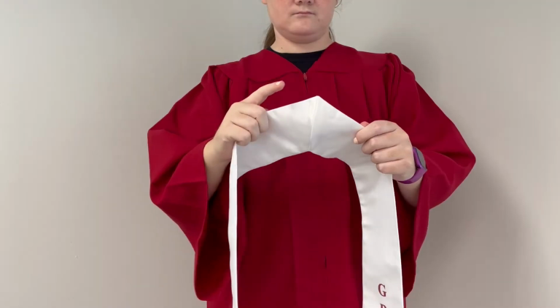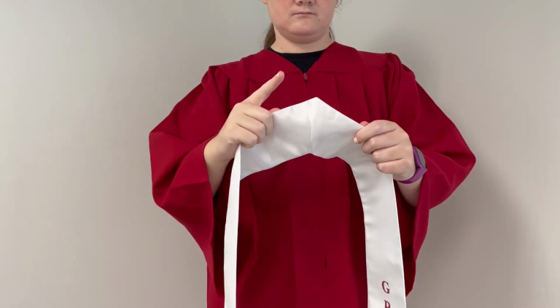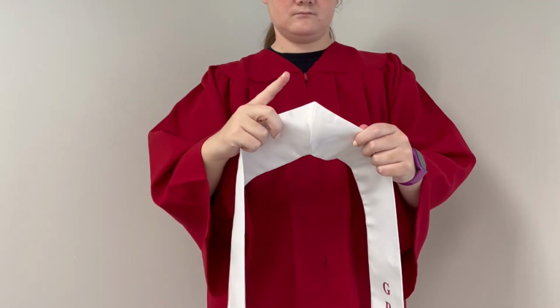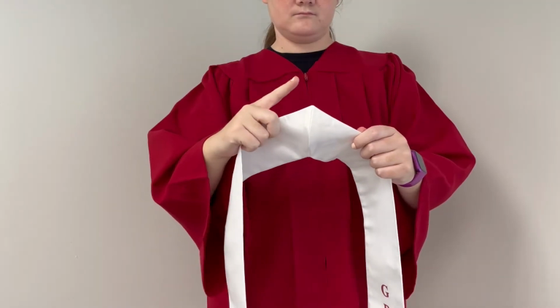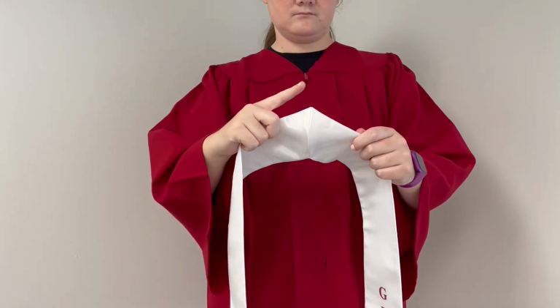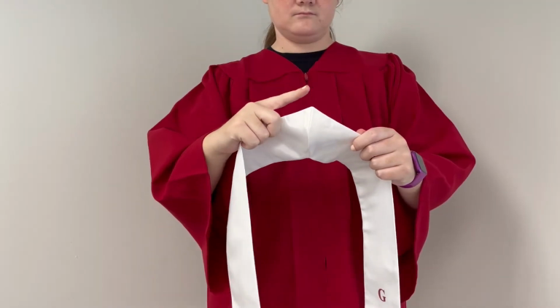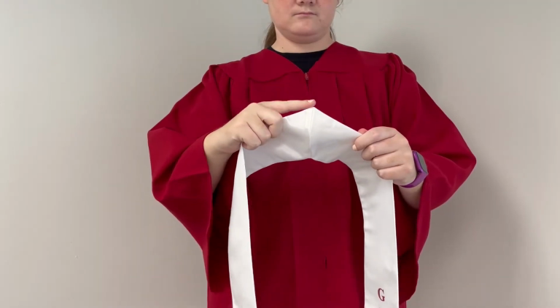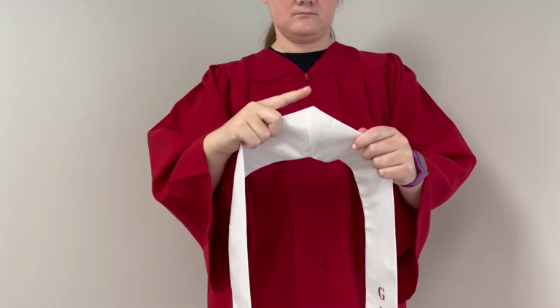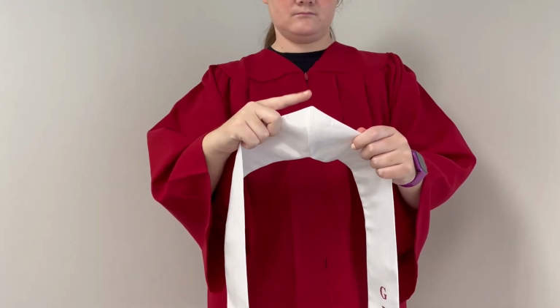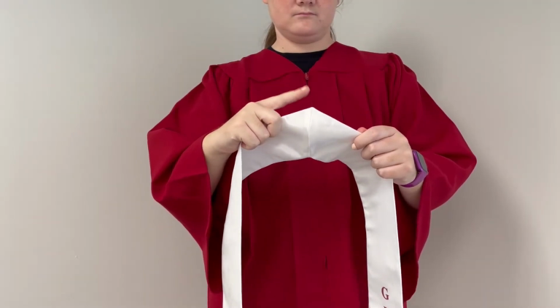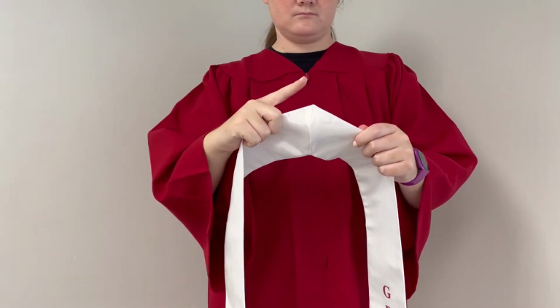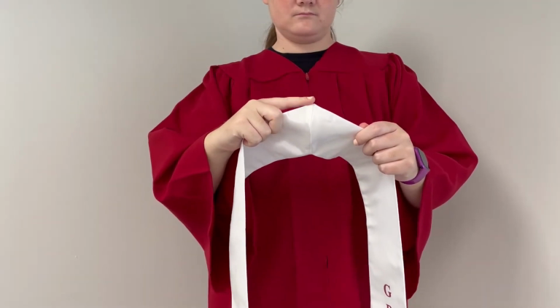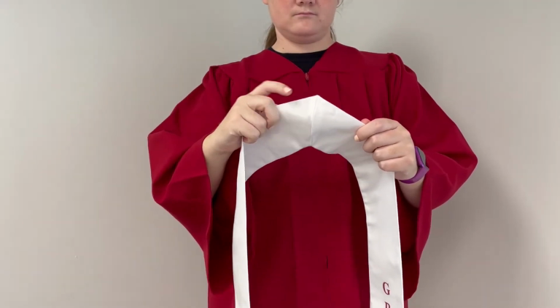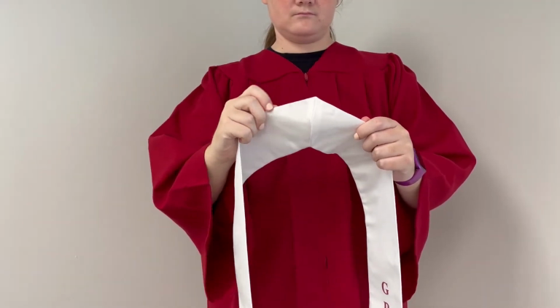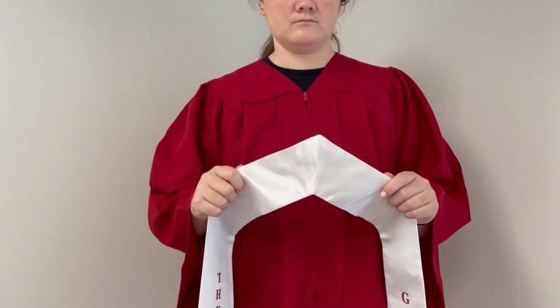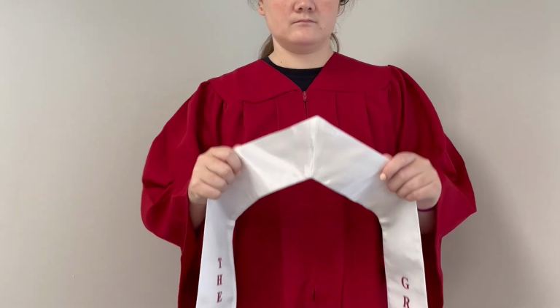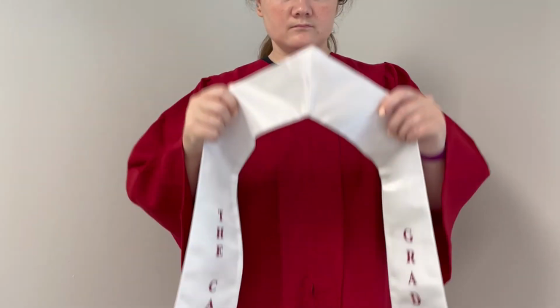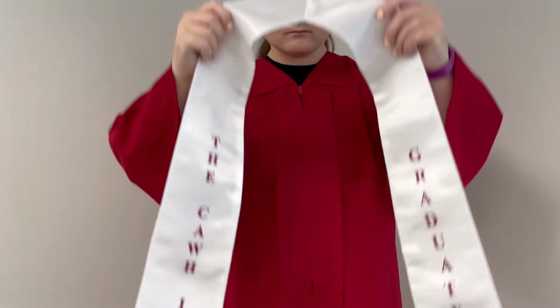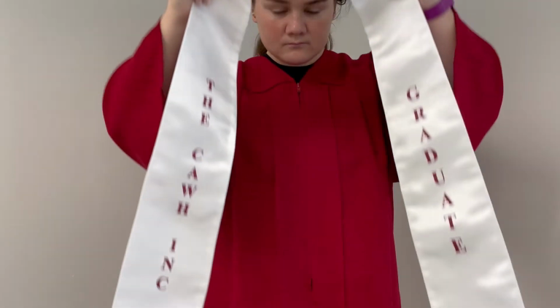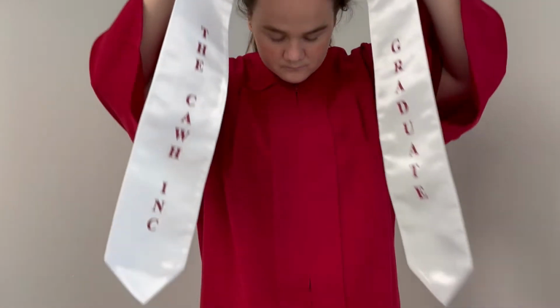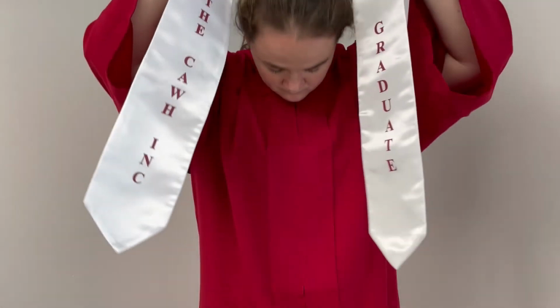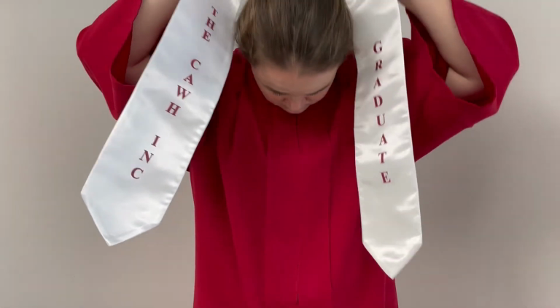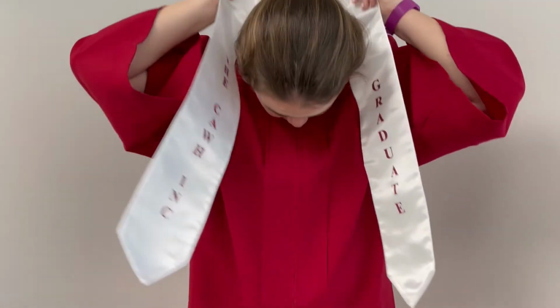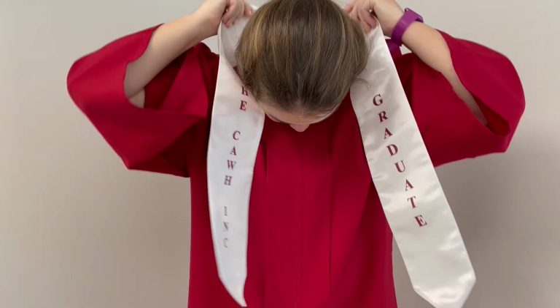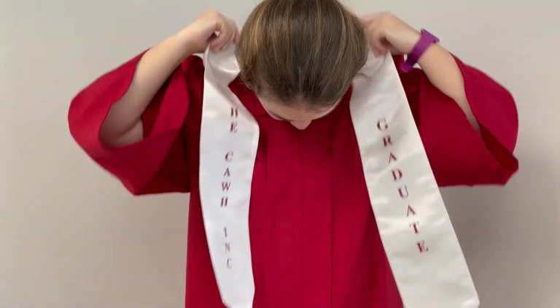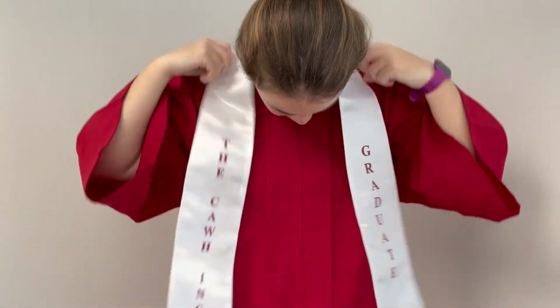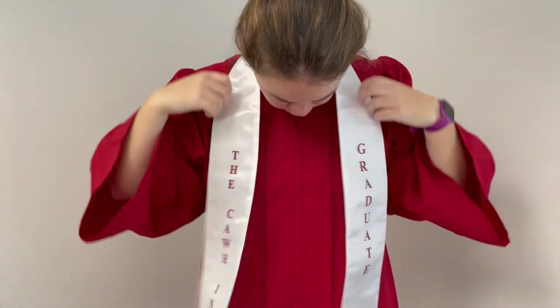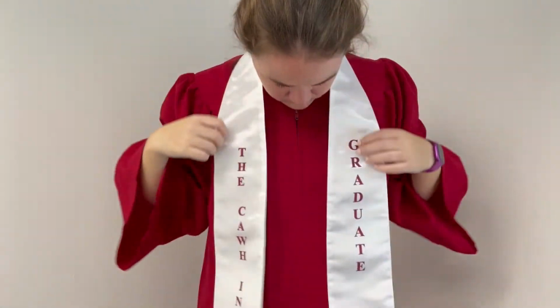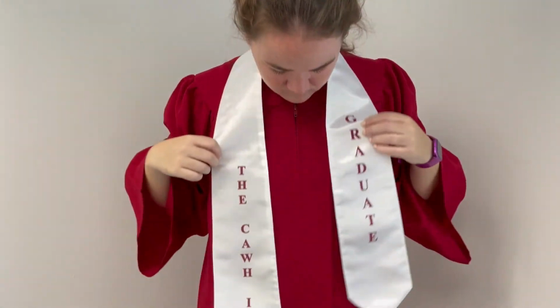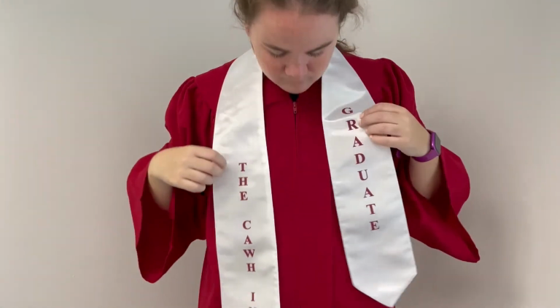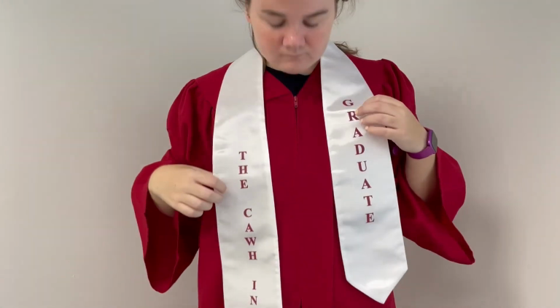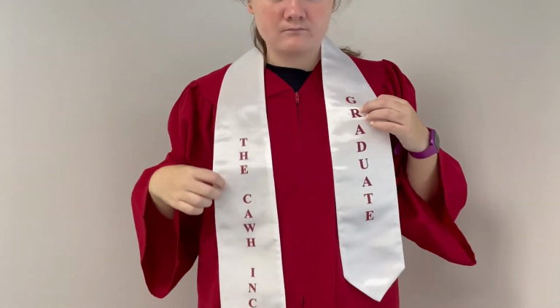First, let's find the point of the stole. Place the stole directly over your head with the point behind your neck.